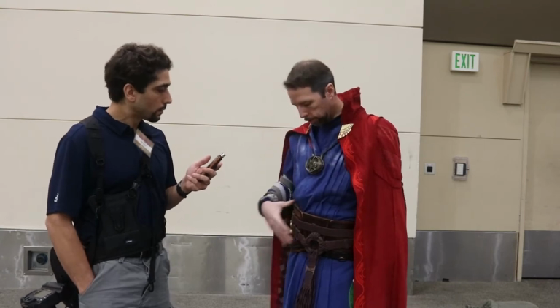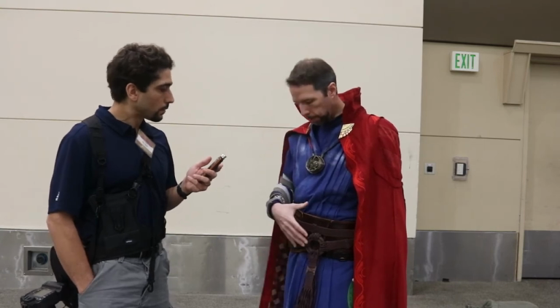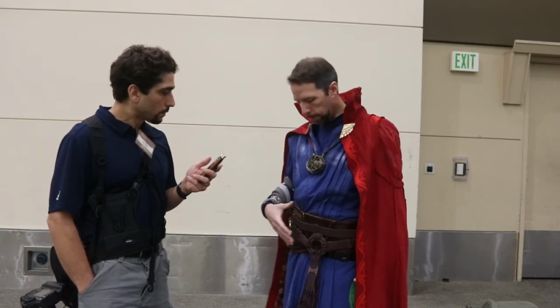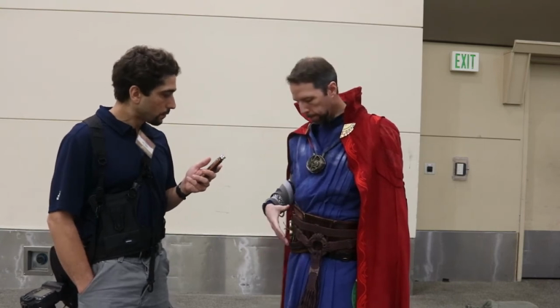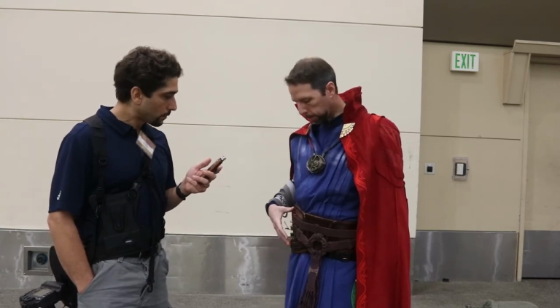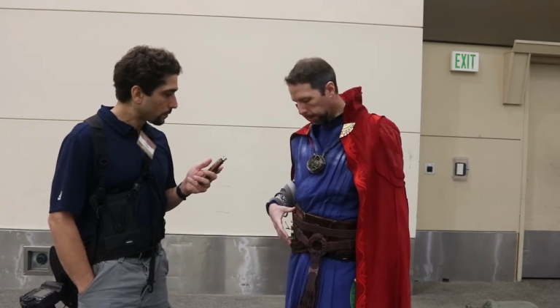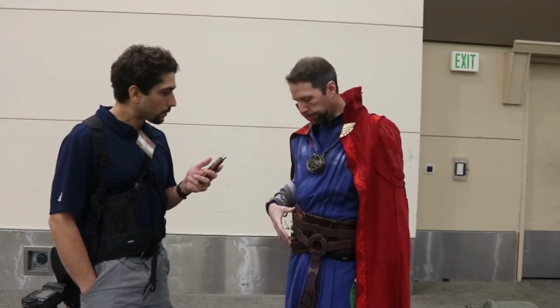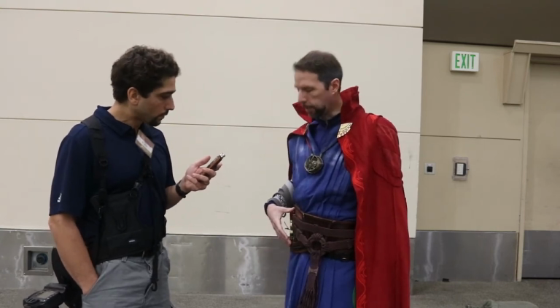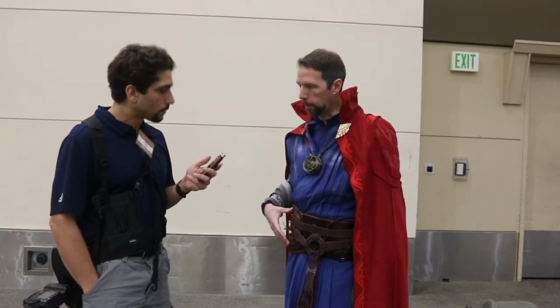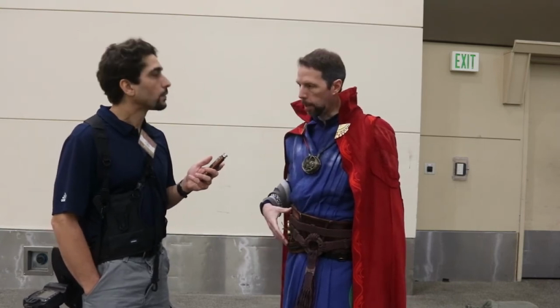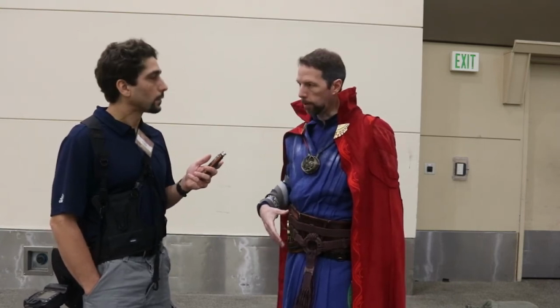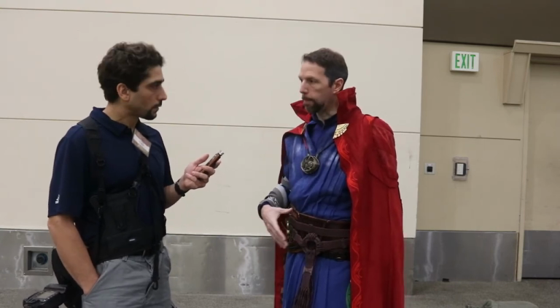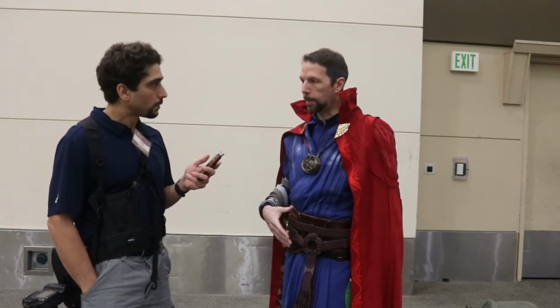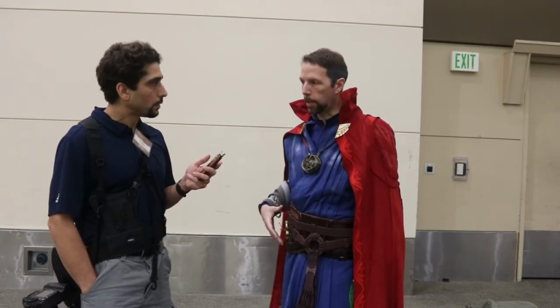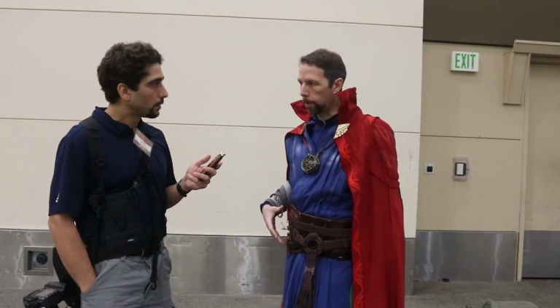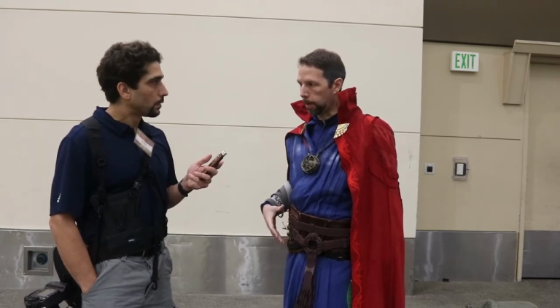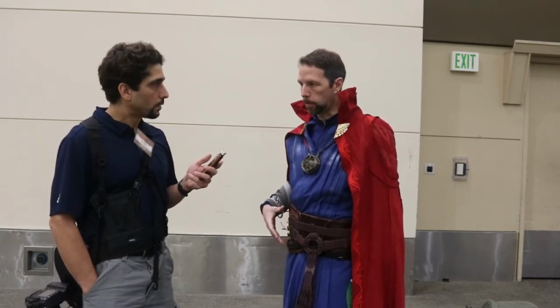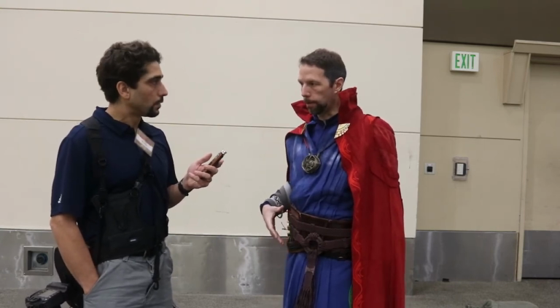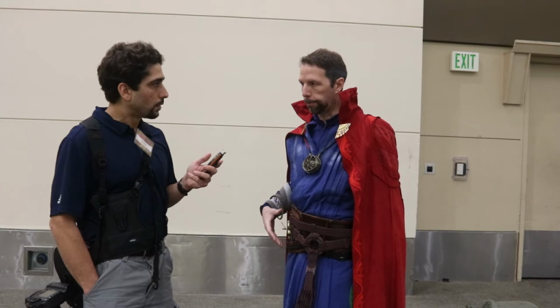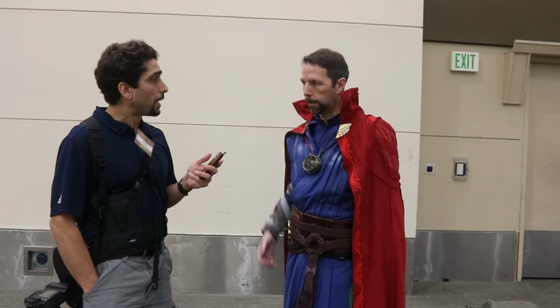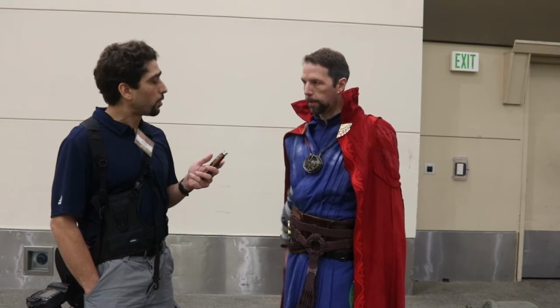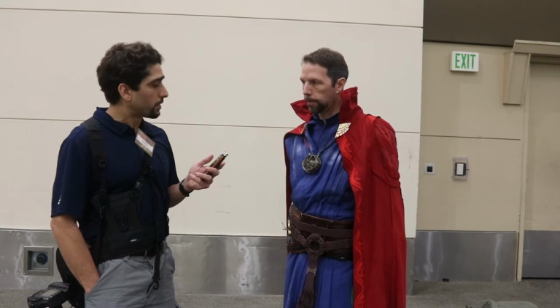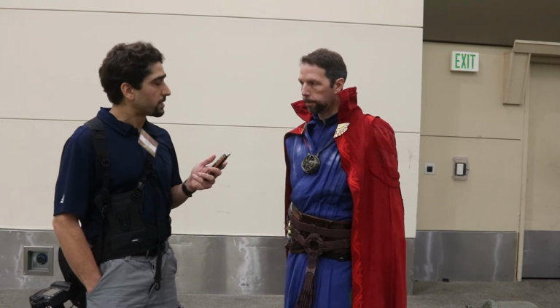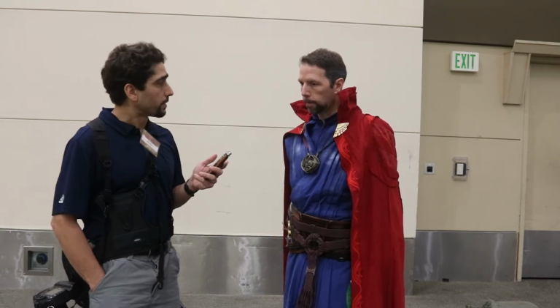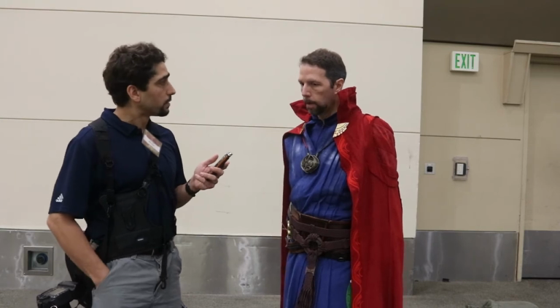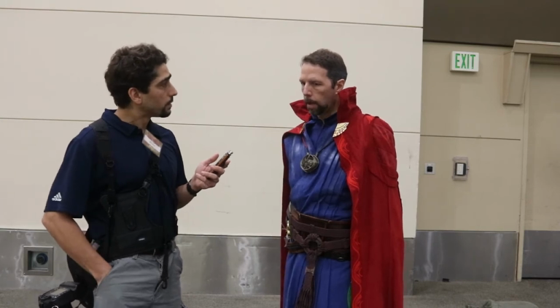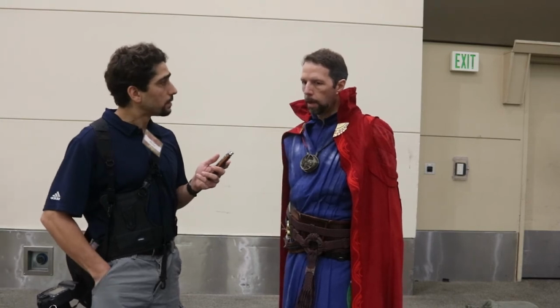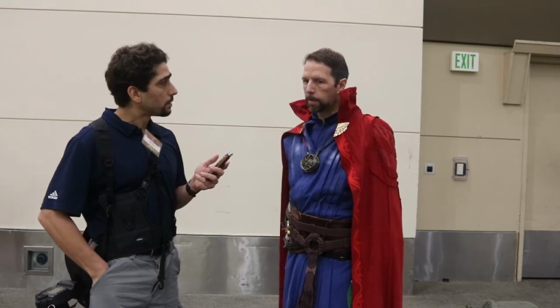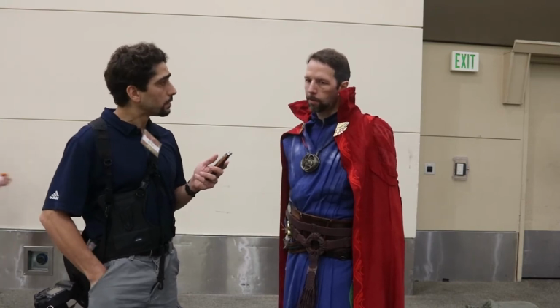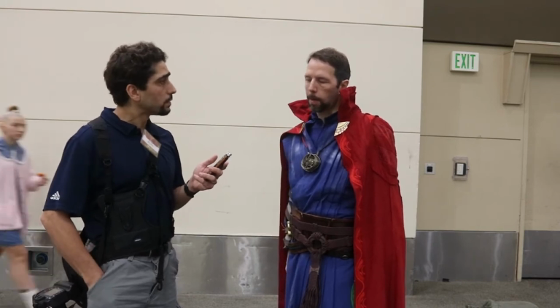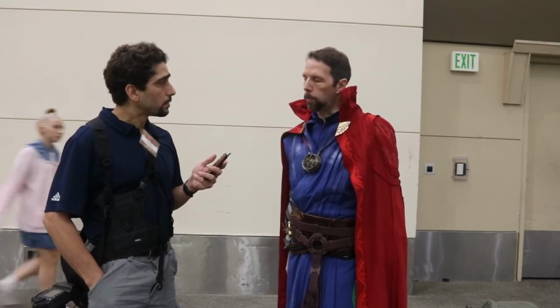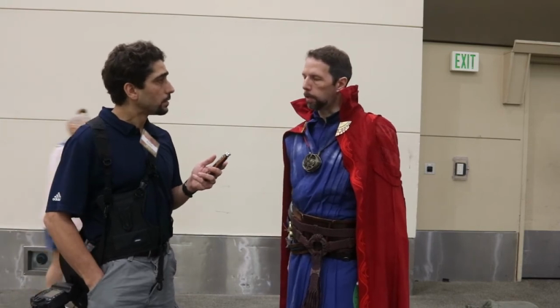I bought the leather from Tandy Leather and I made the leather belt myself. And how long did that take? That took about a week.